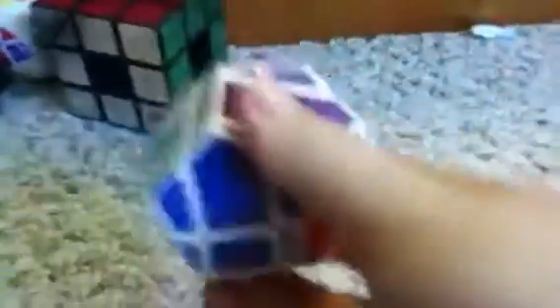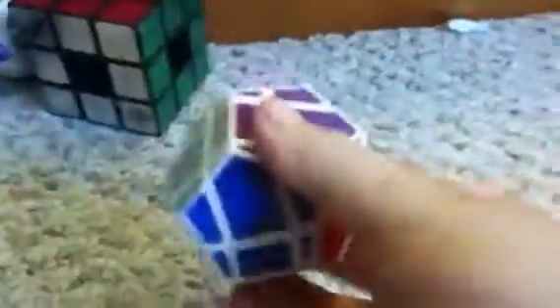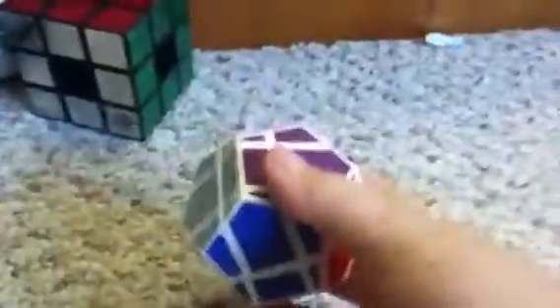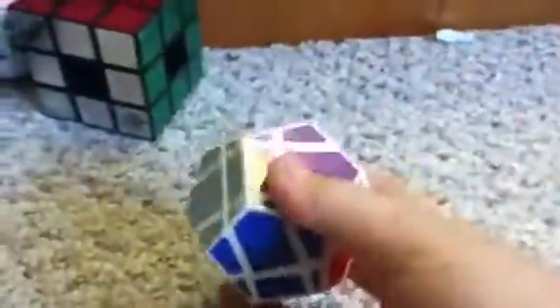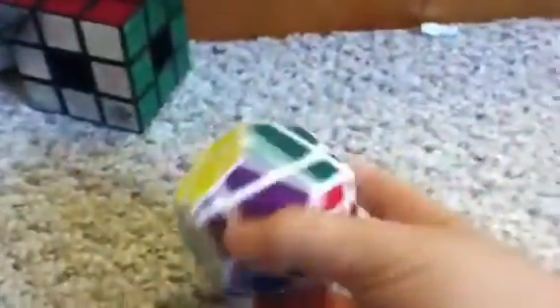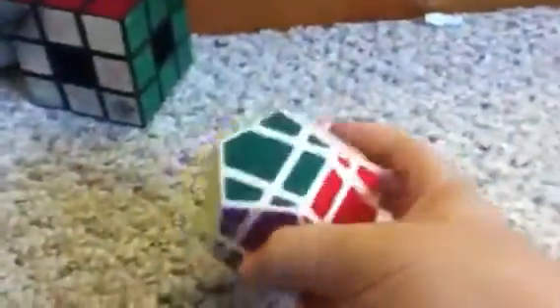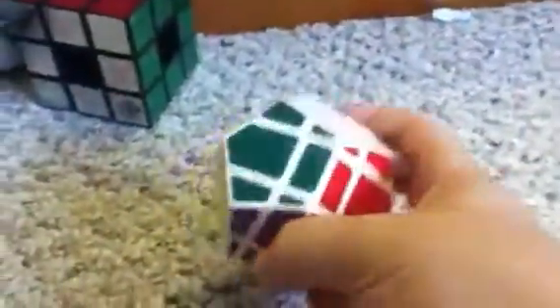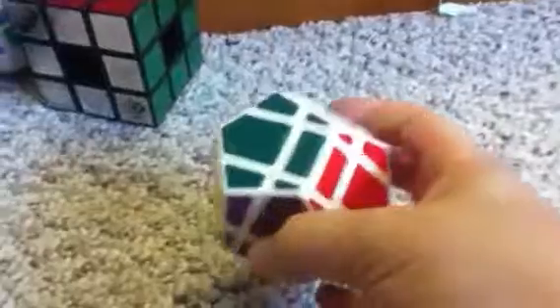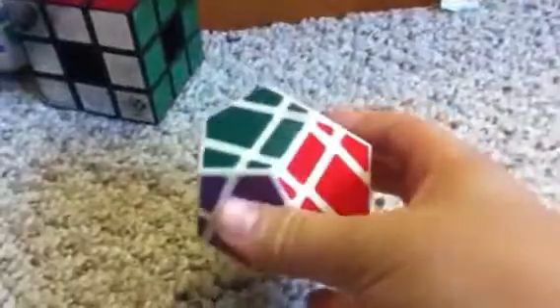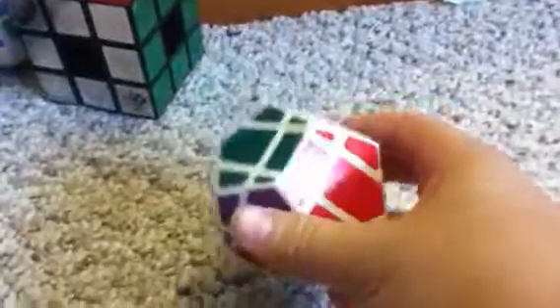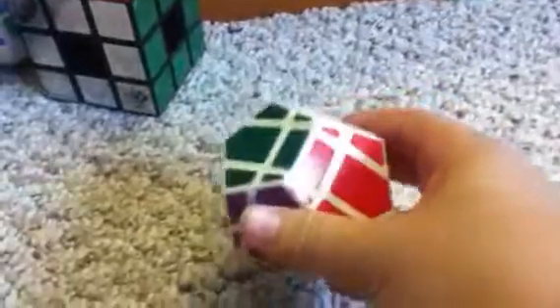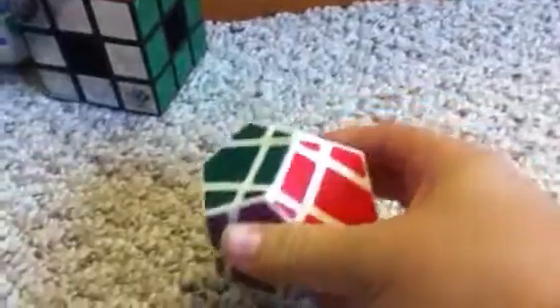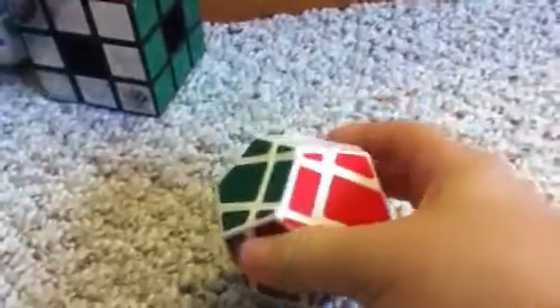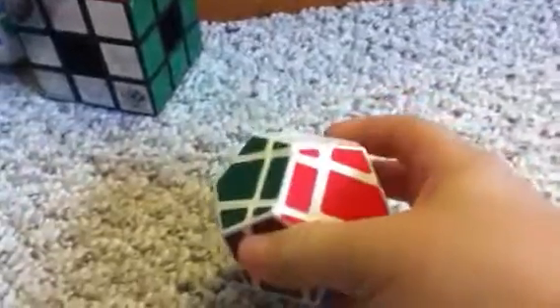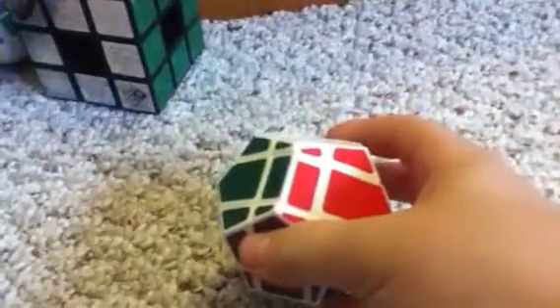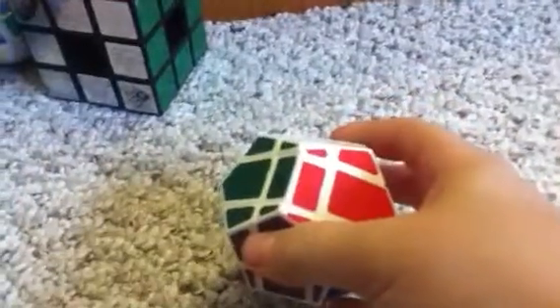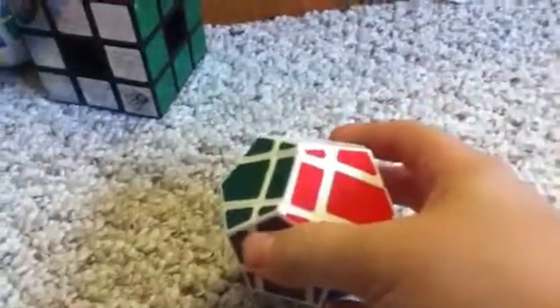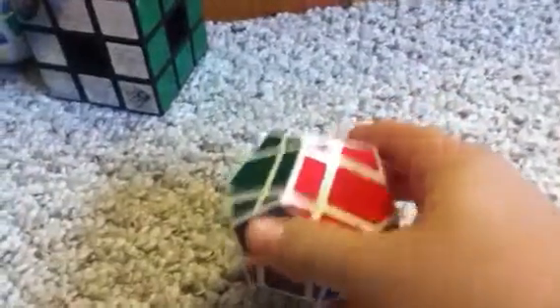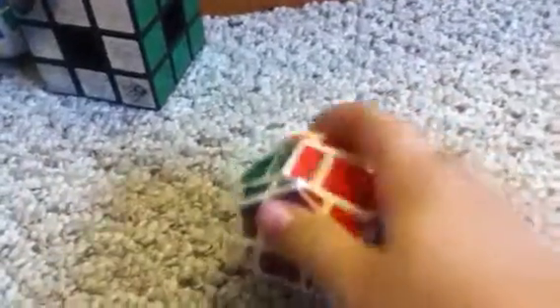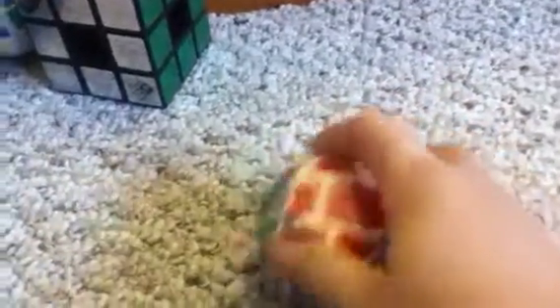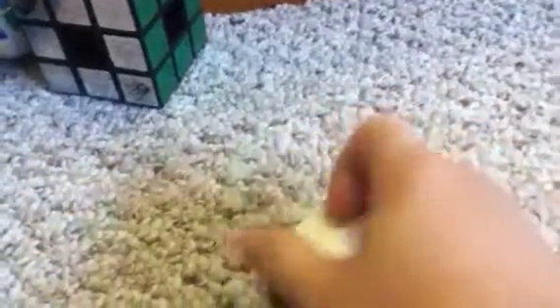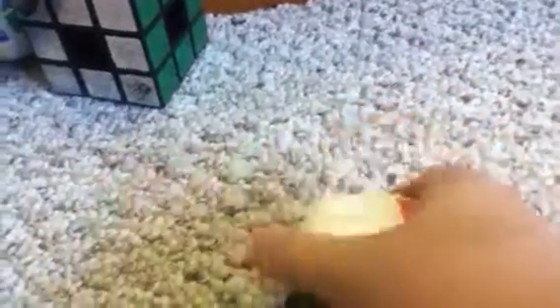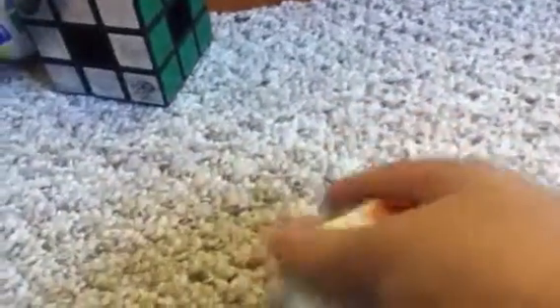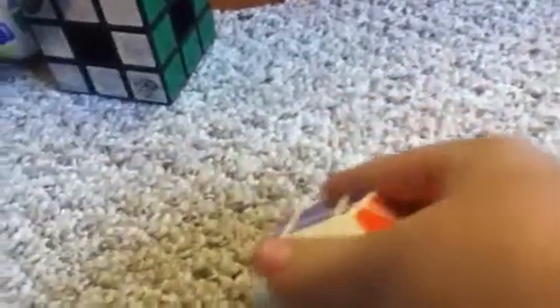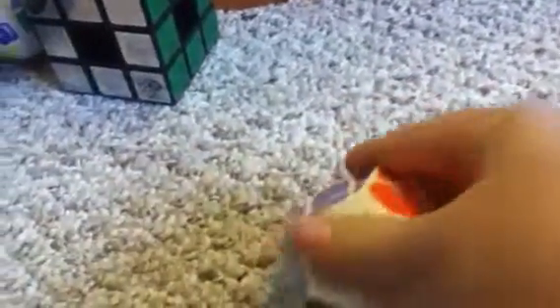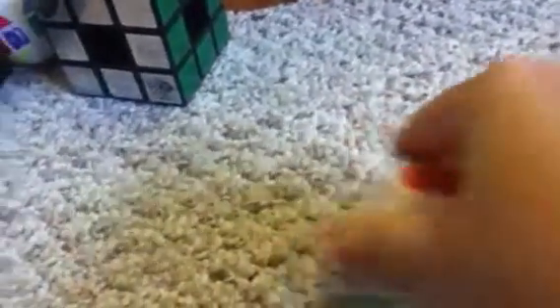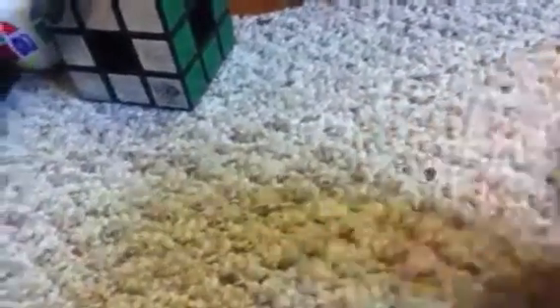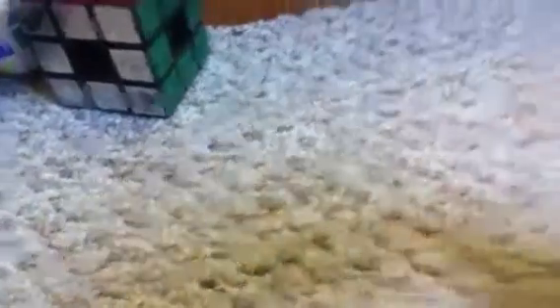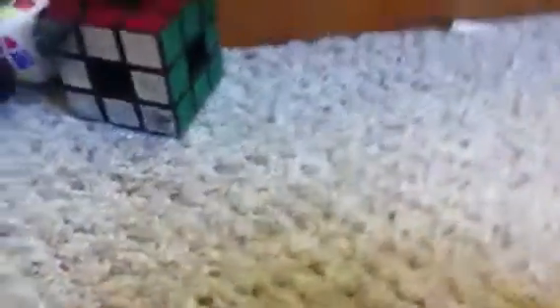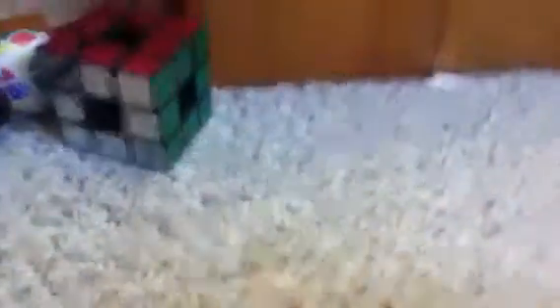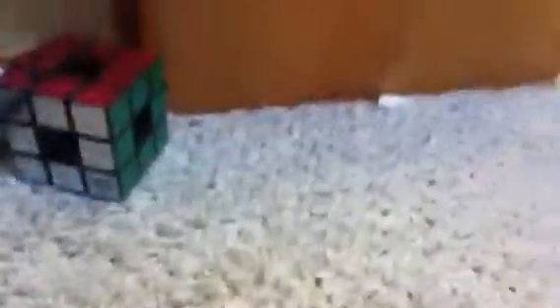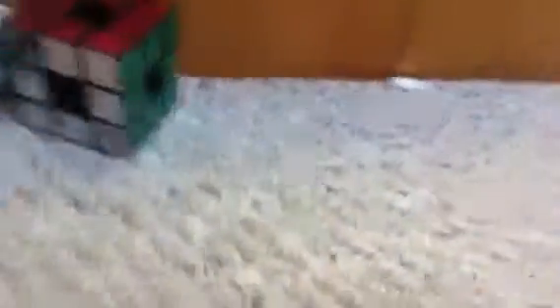Cube4U QJ dodecahedron puzzle. It jumbles — I can't solve it.